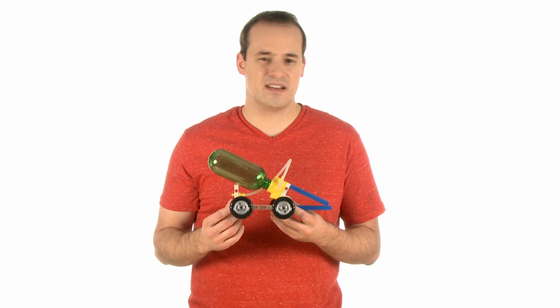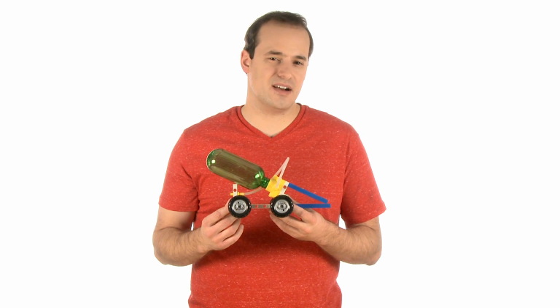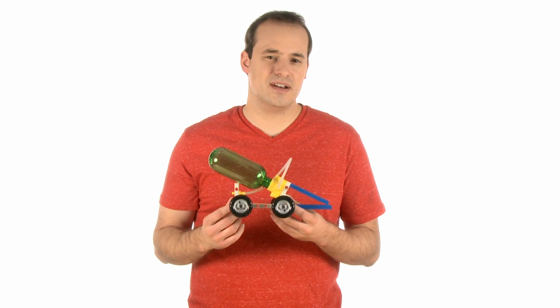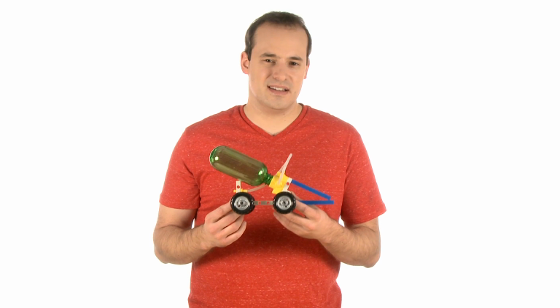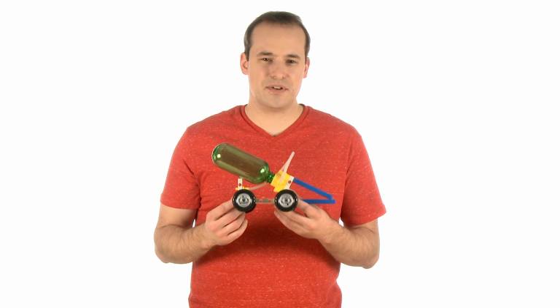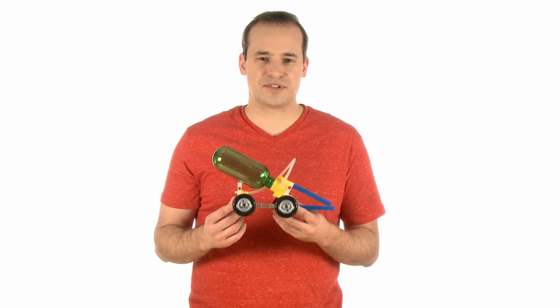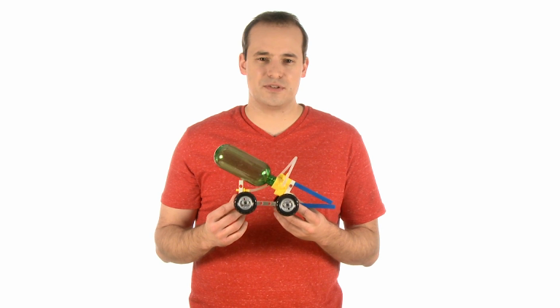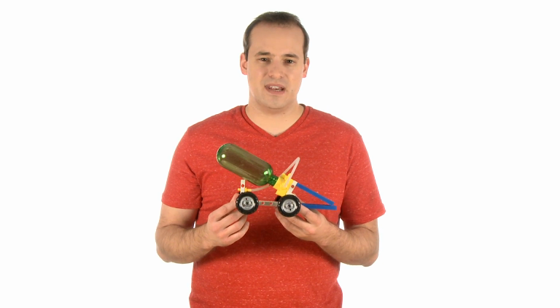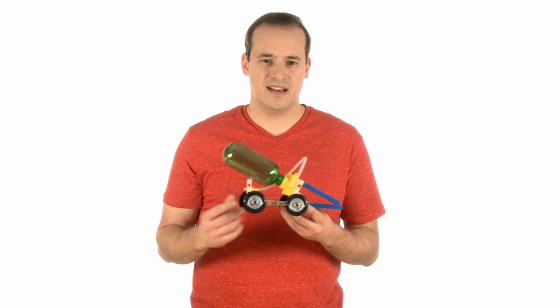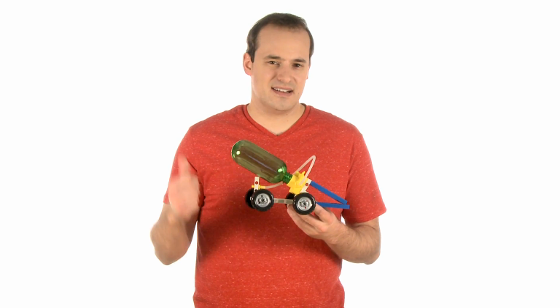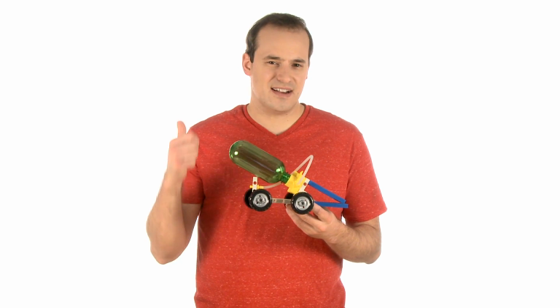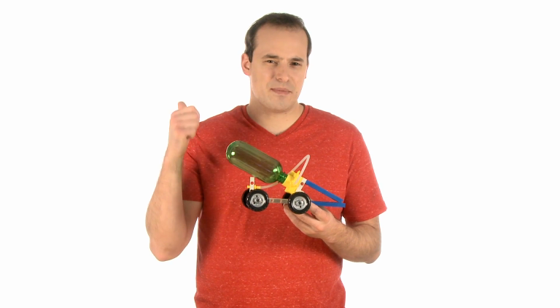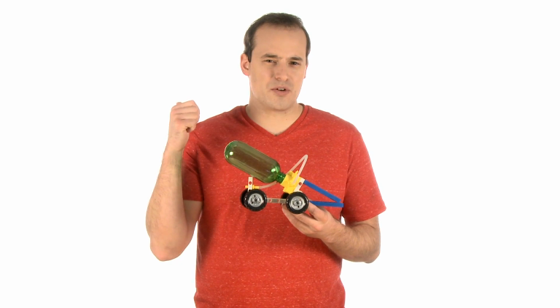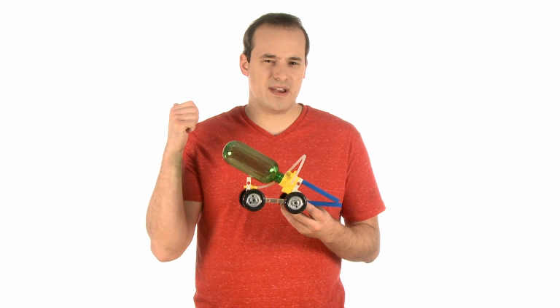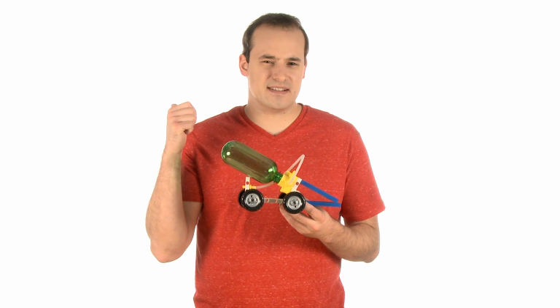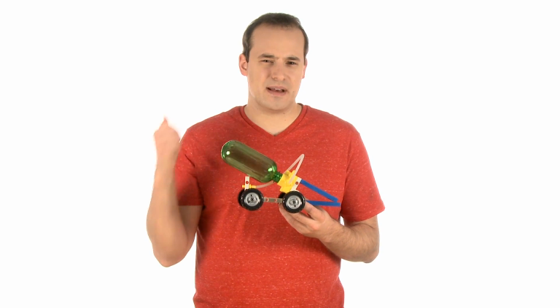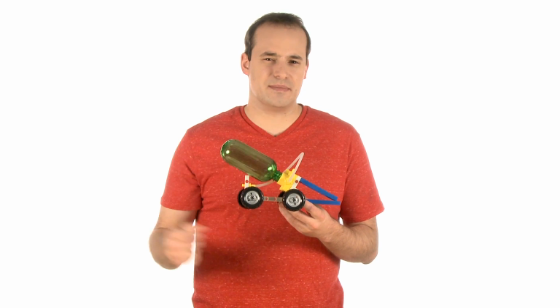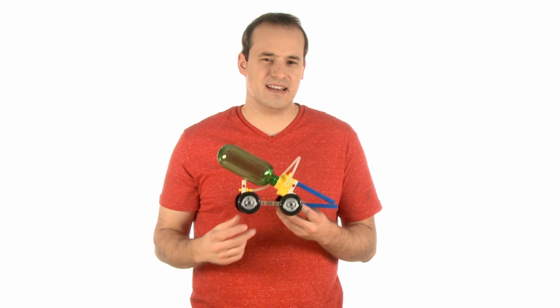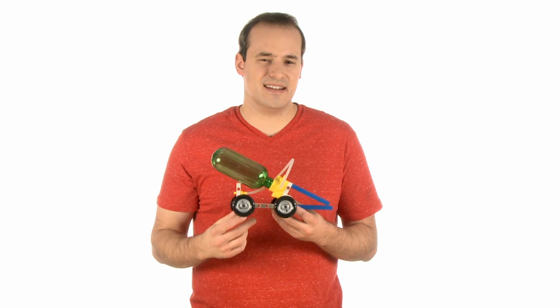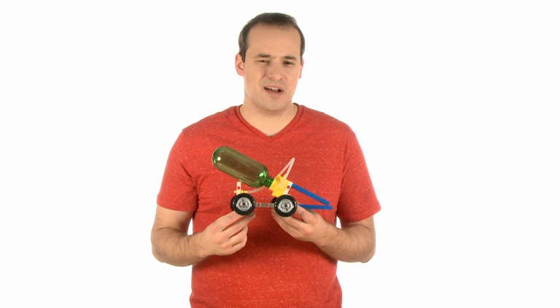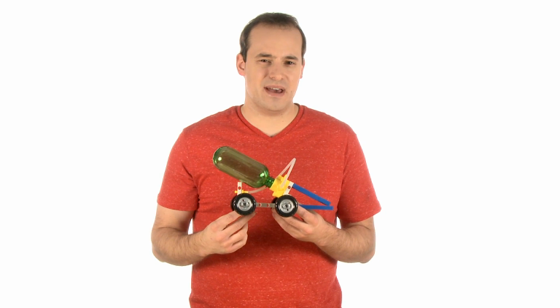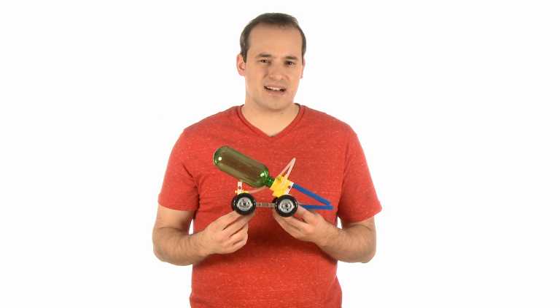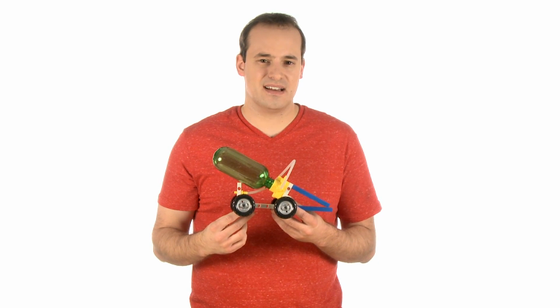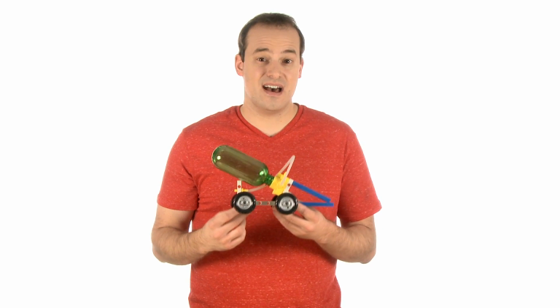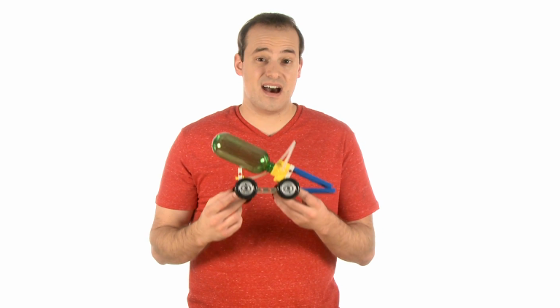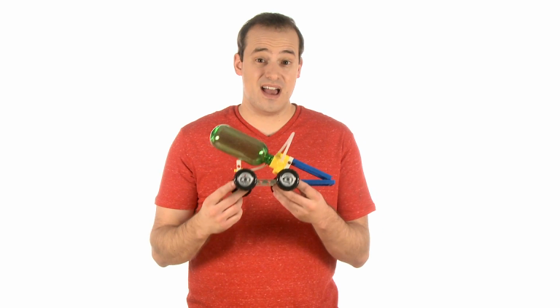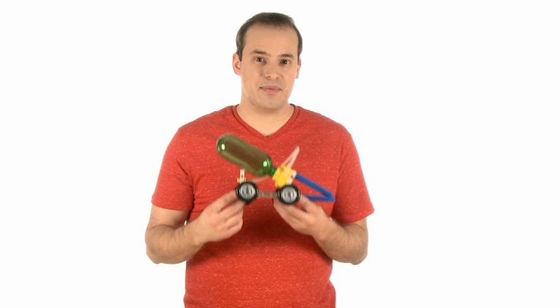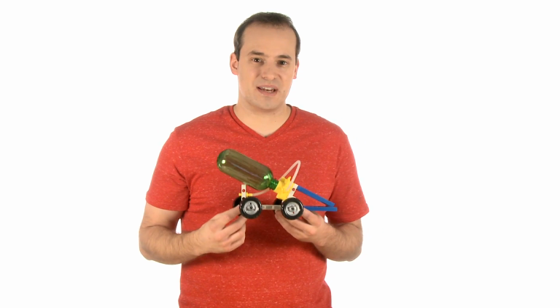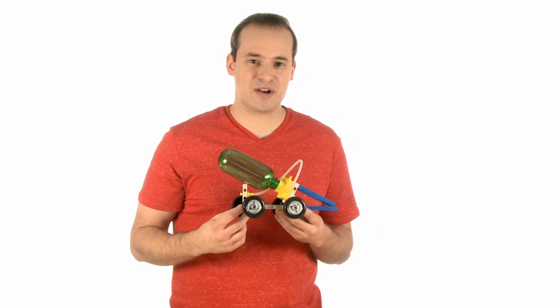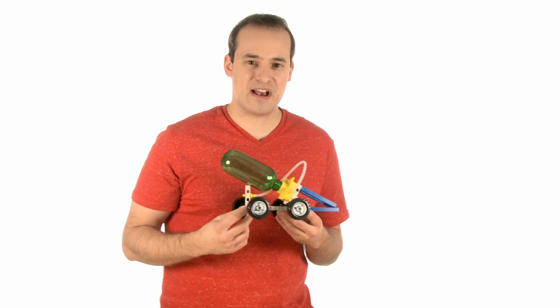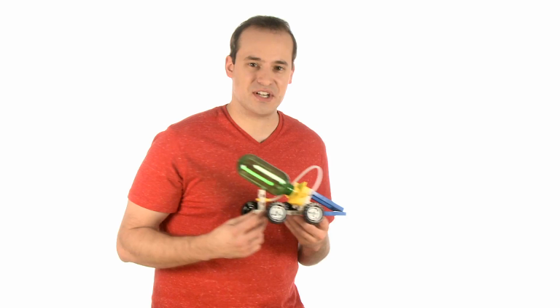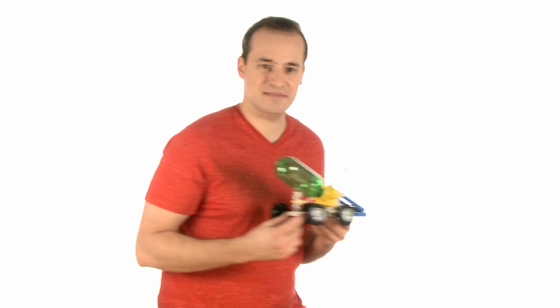Now, if you'll excuse me, I heard about a race about to begin out back. I'm thinking about crashing it.